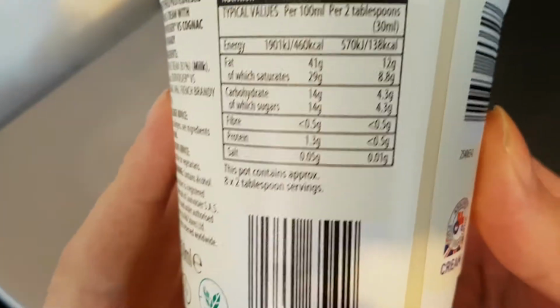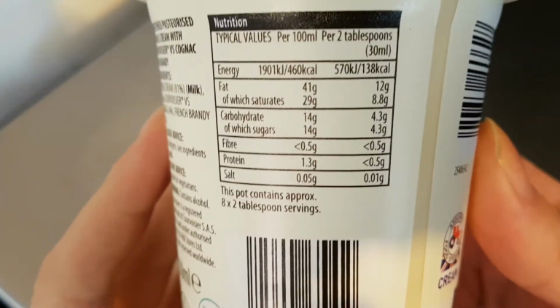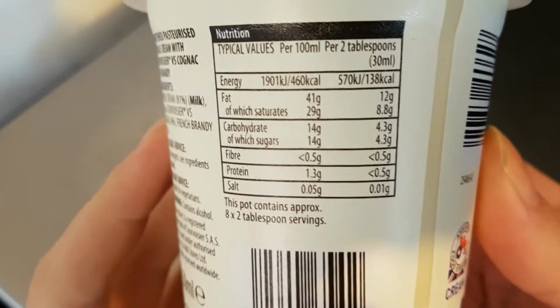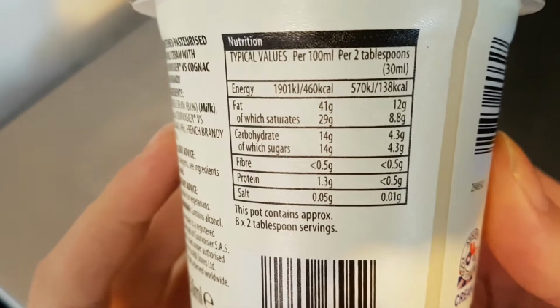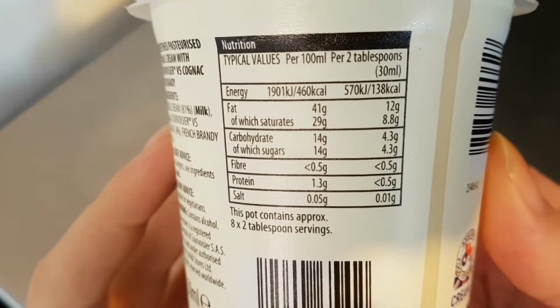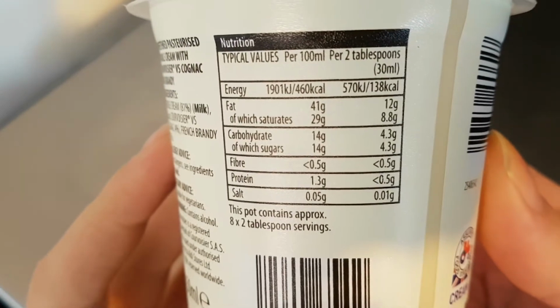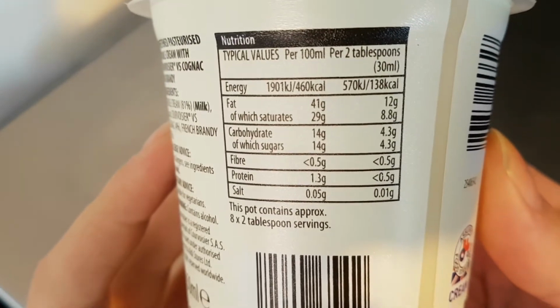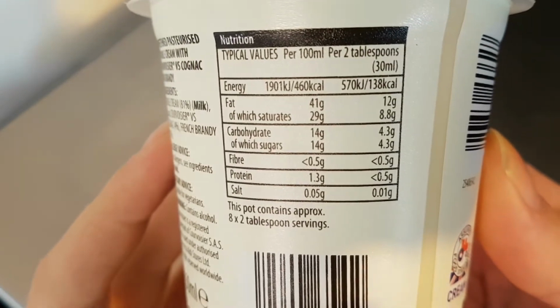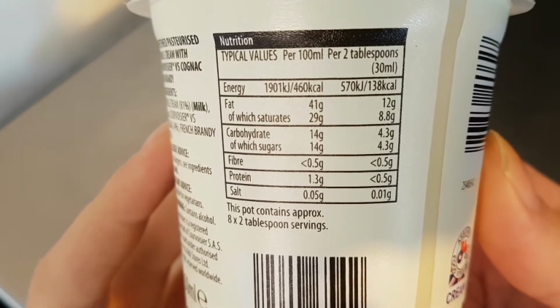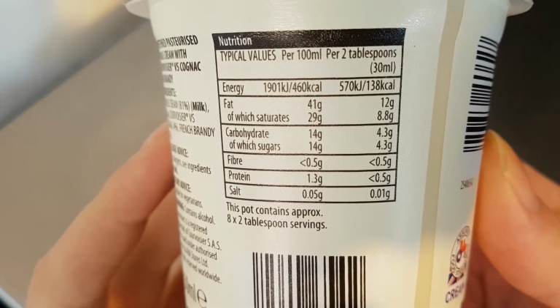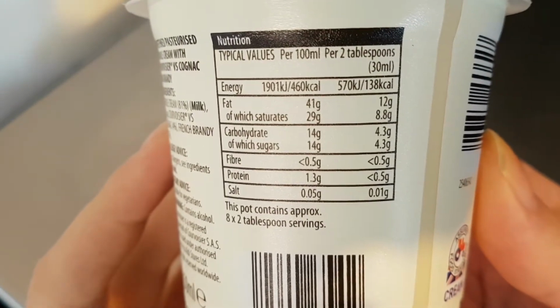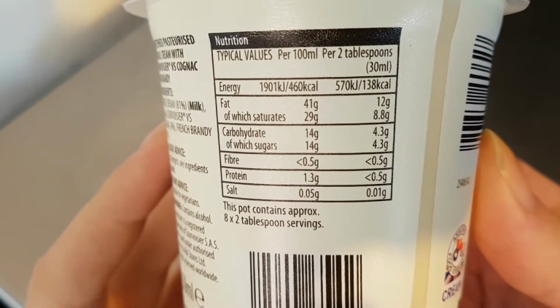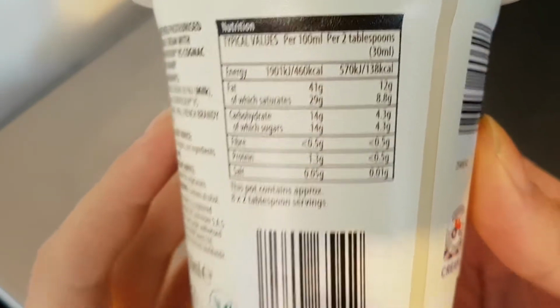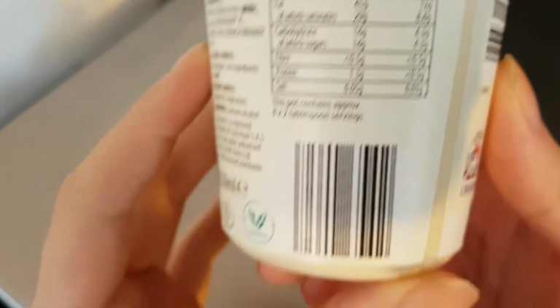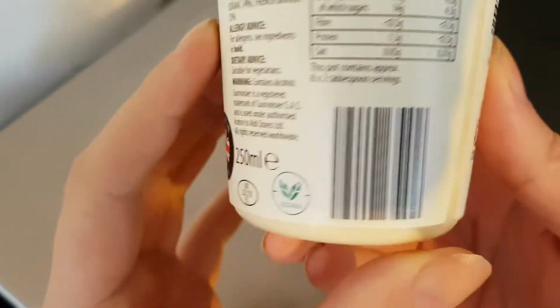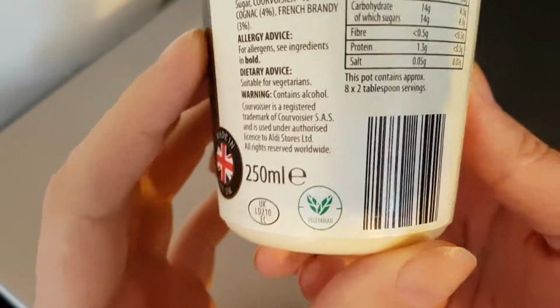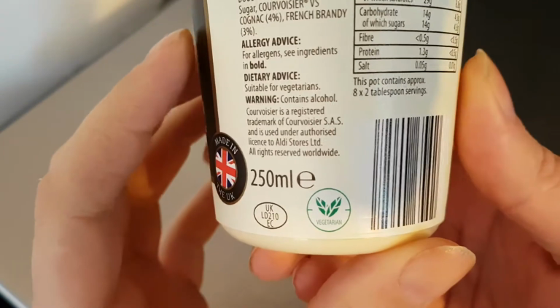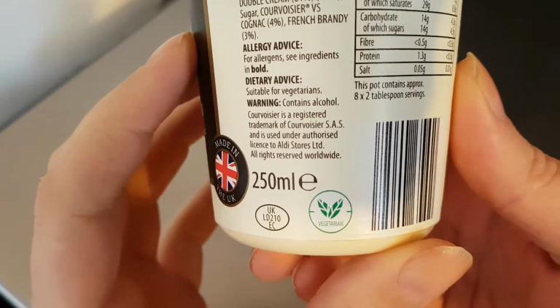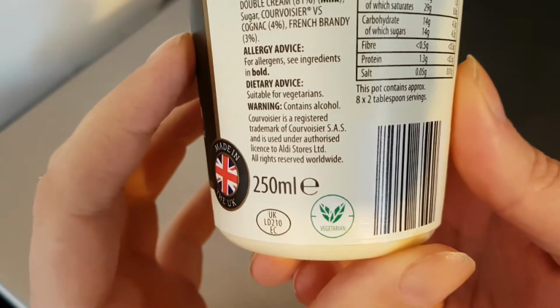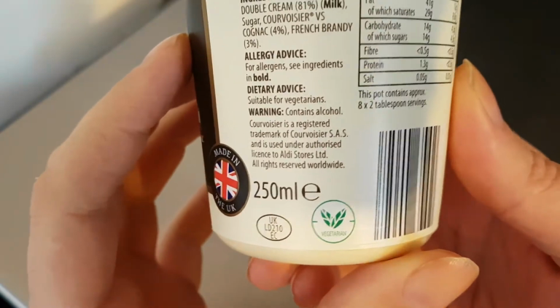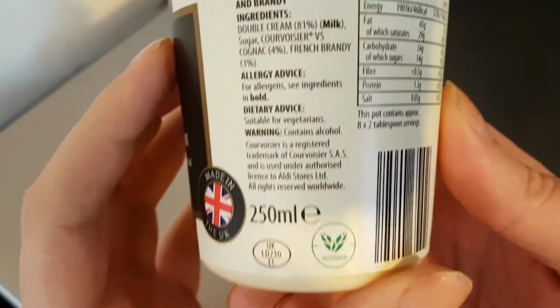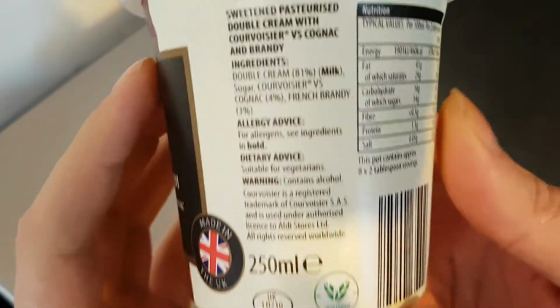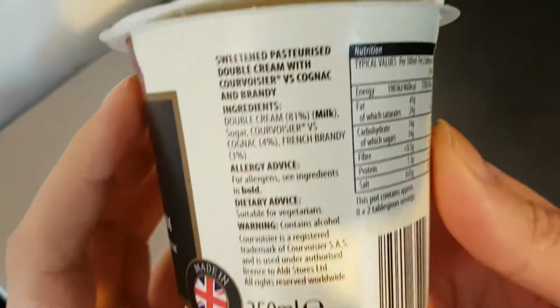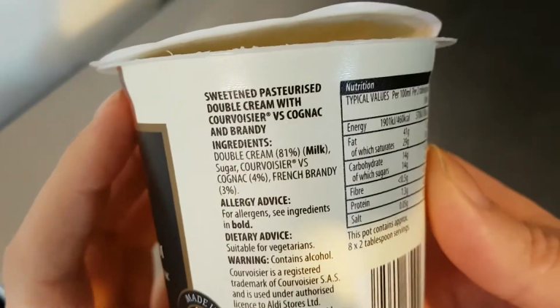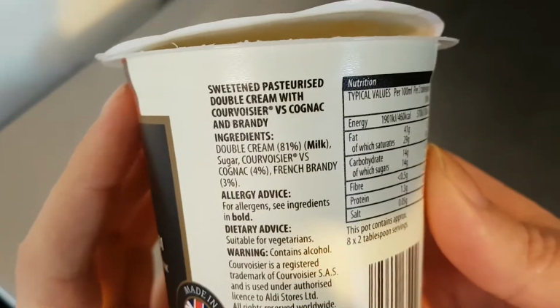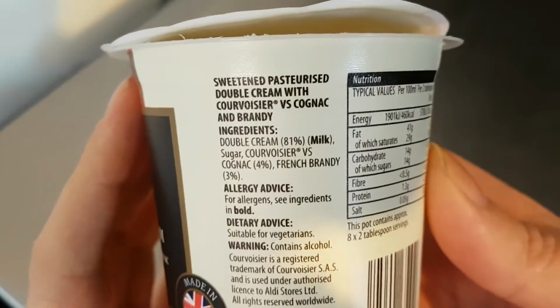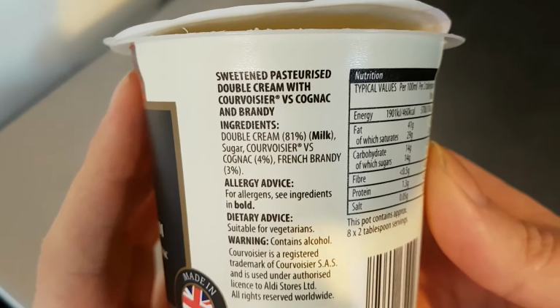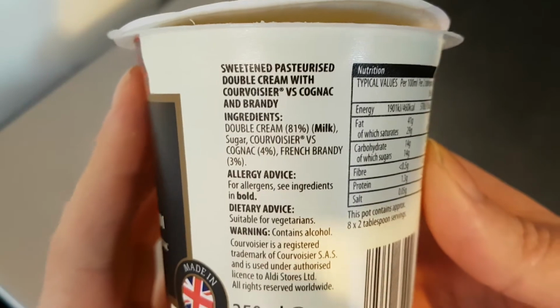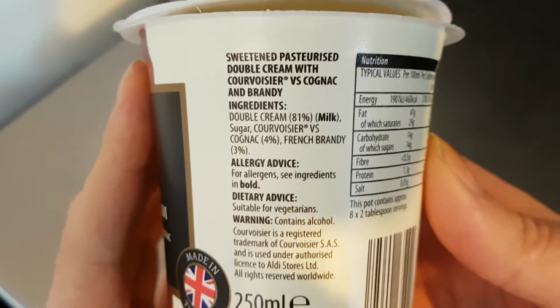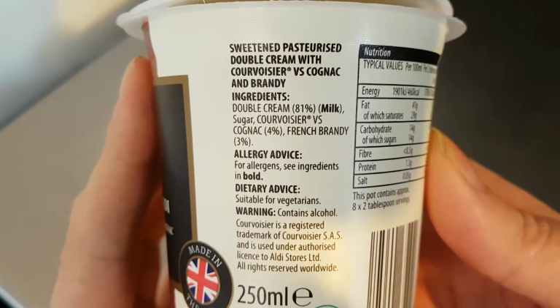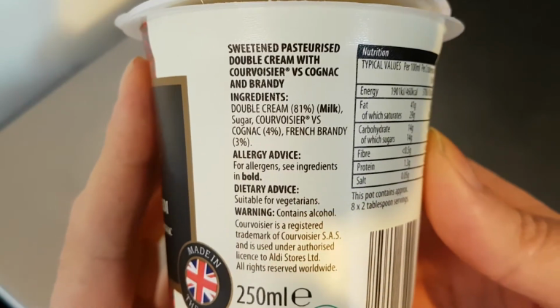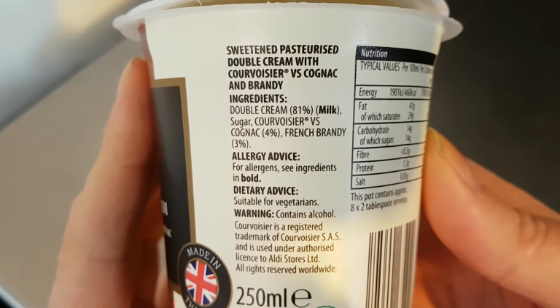Nutritional information — you can pause that and read at your leisure. 250ml ingredients.